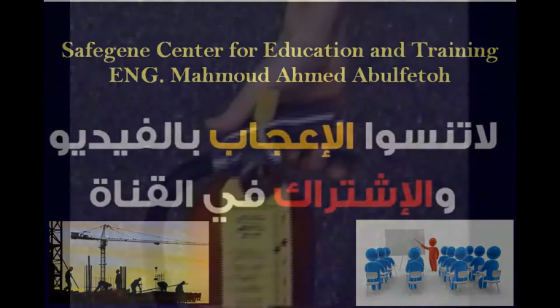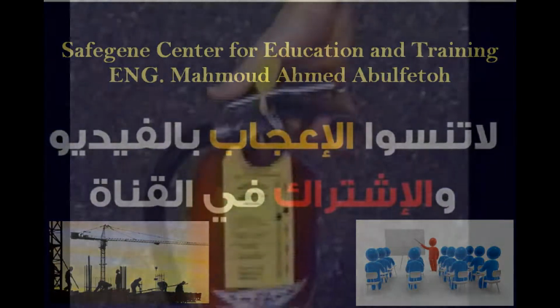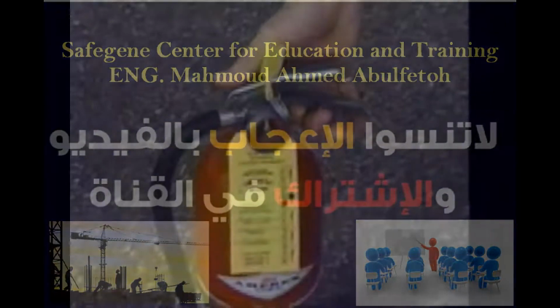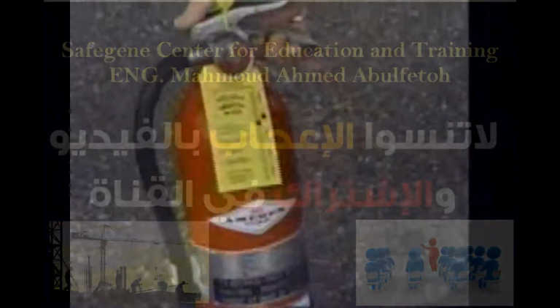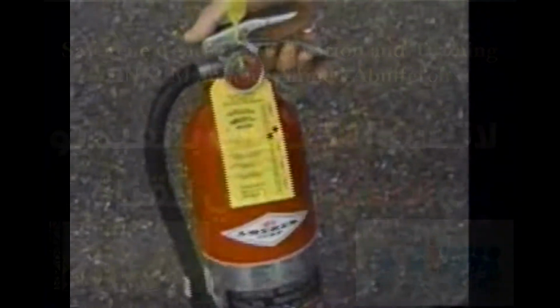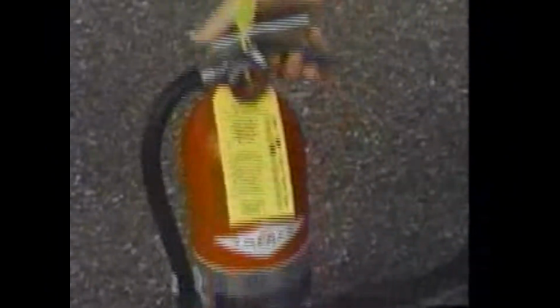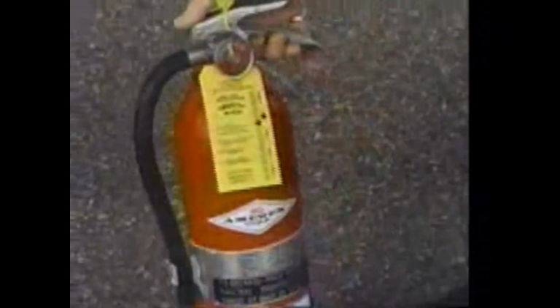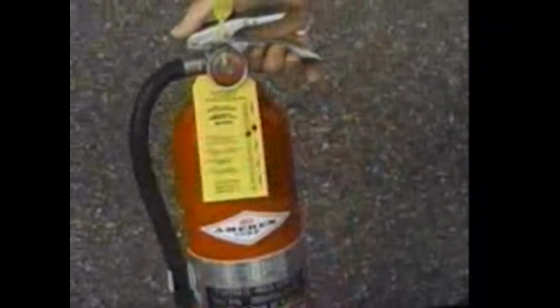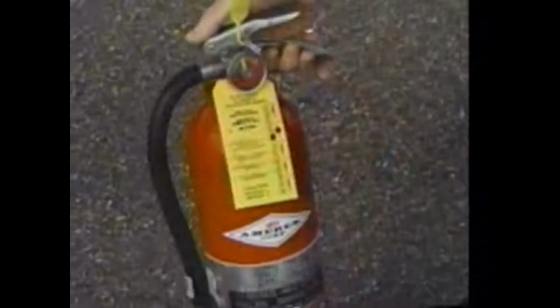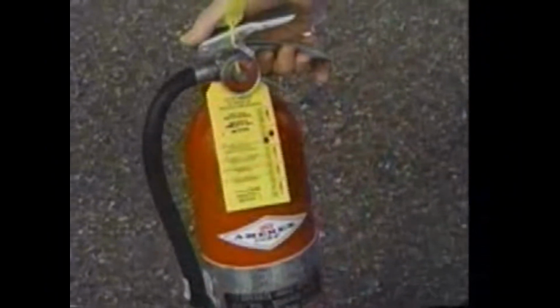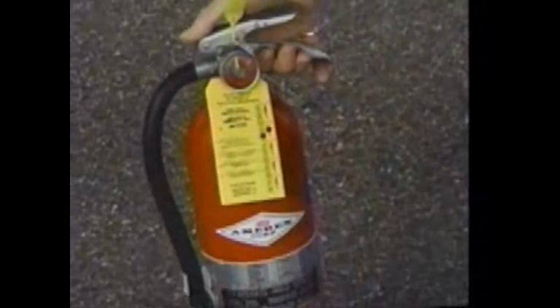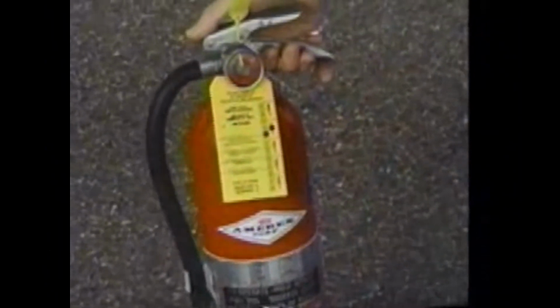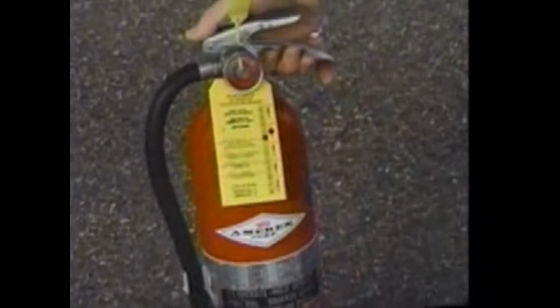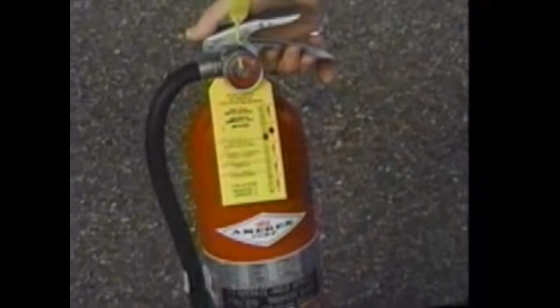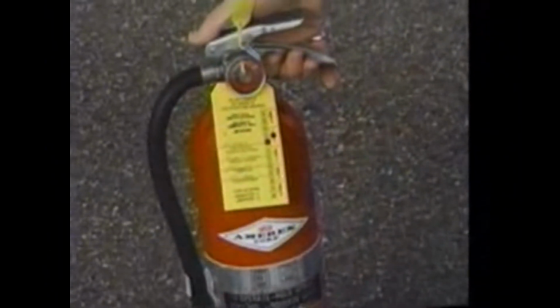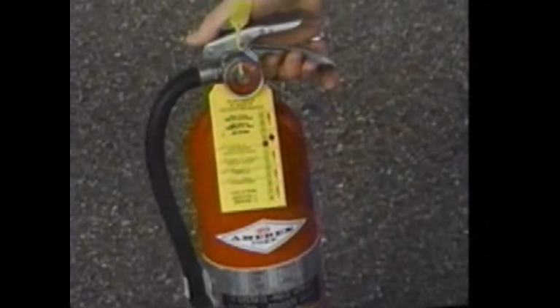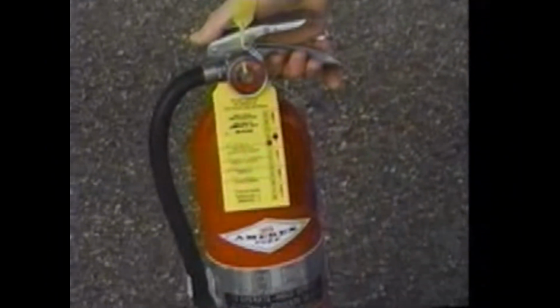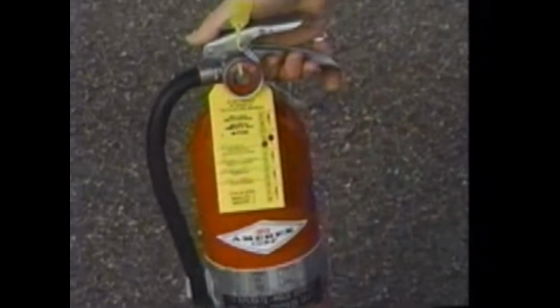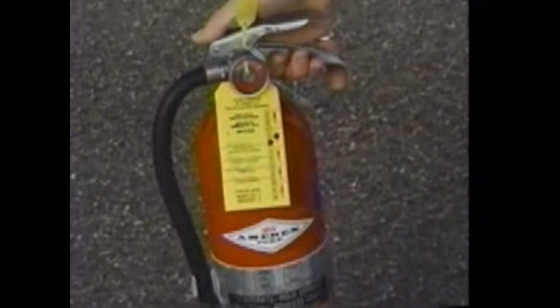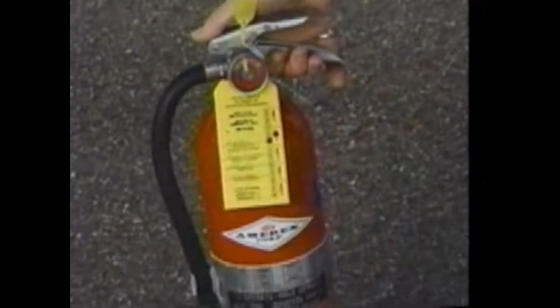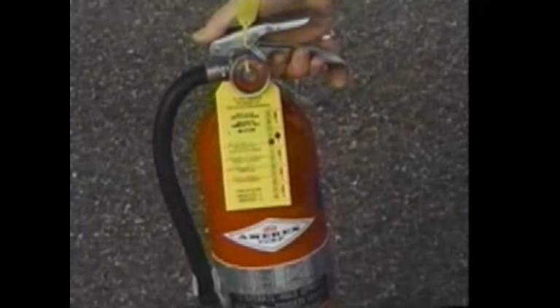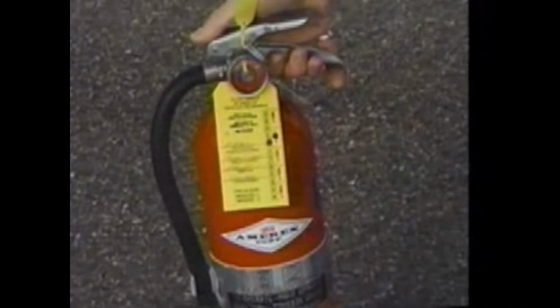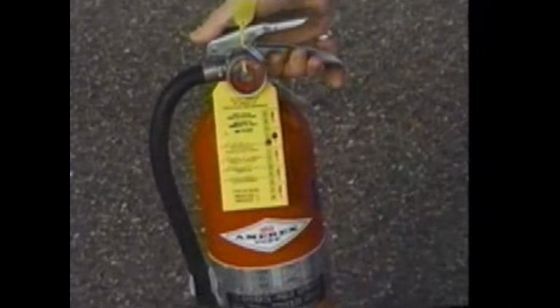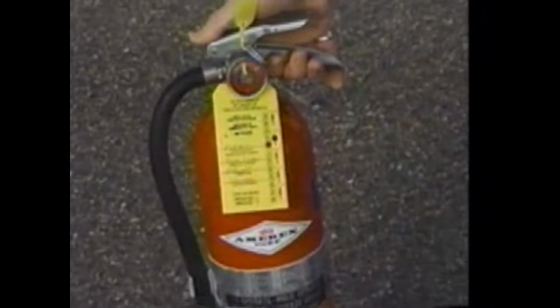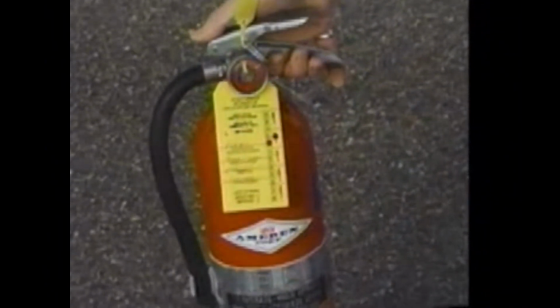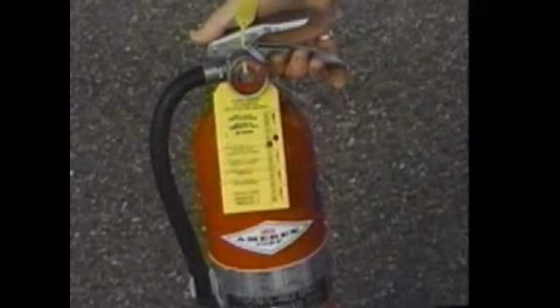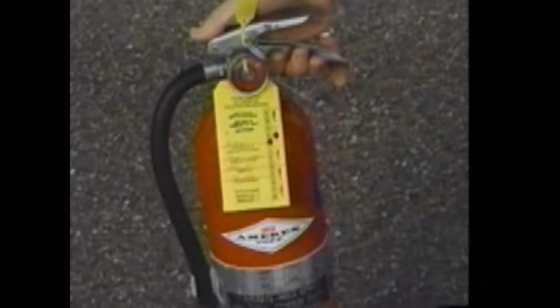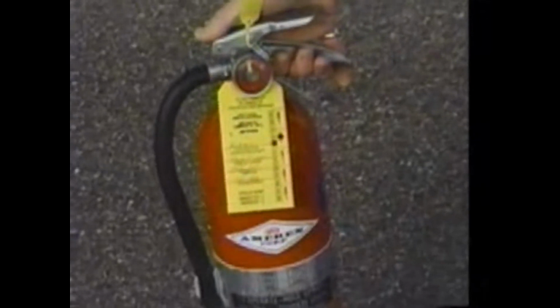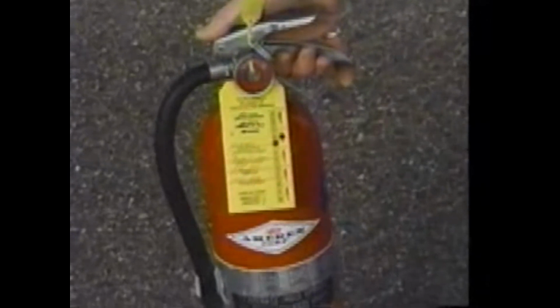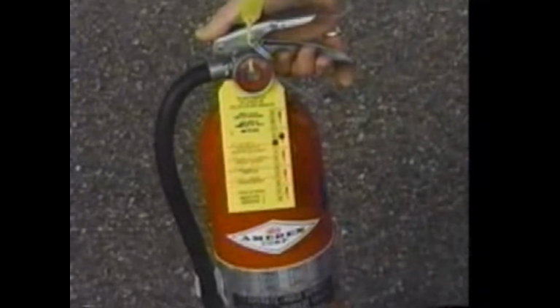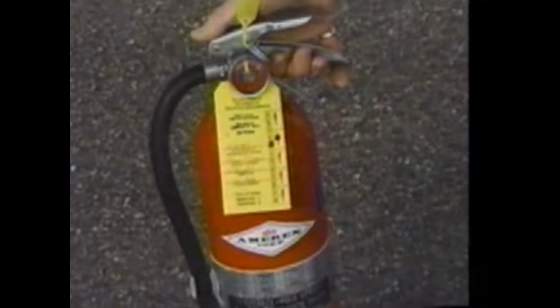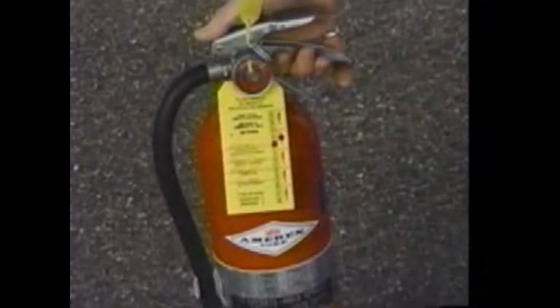You can use an acronym called PASS — pull, aim, squeeze, and sweep — in order to properly use any fire extinguisher.